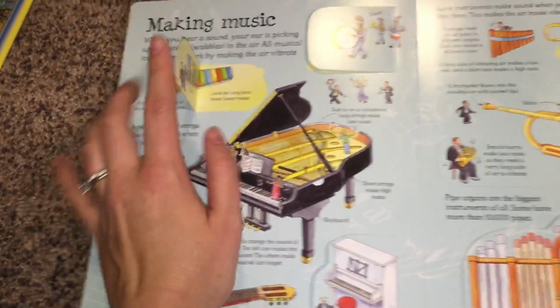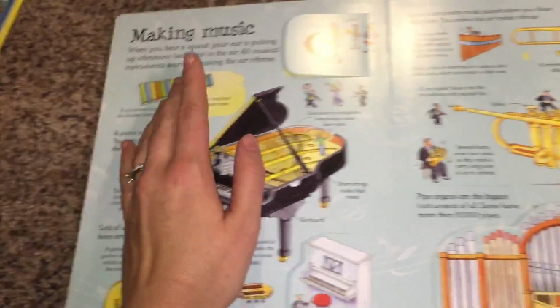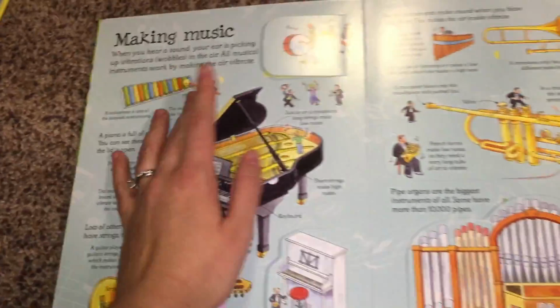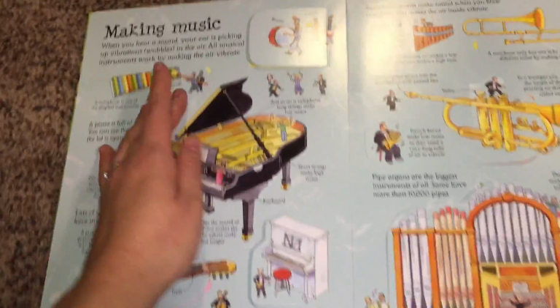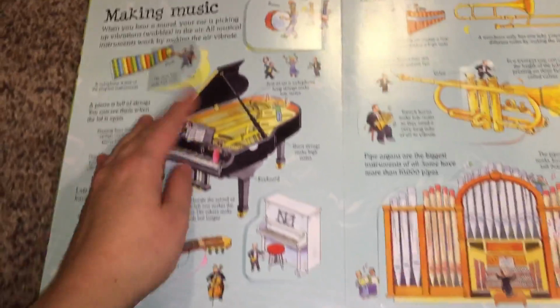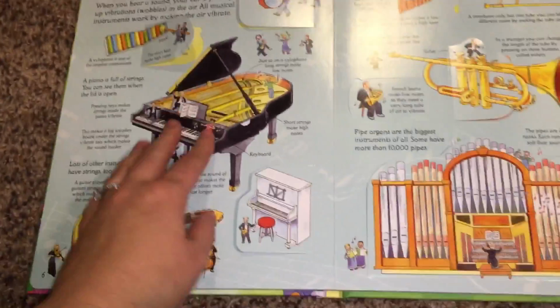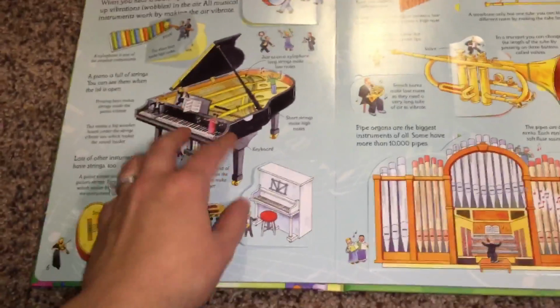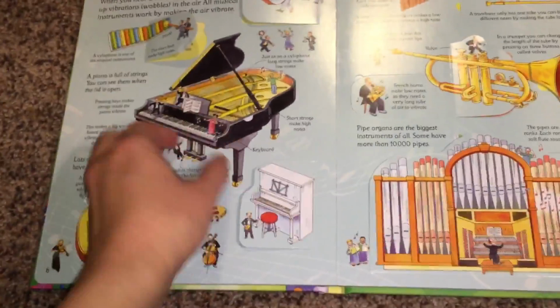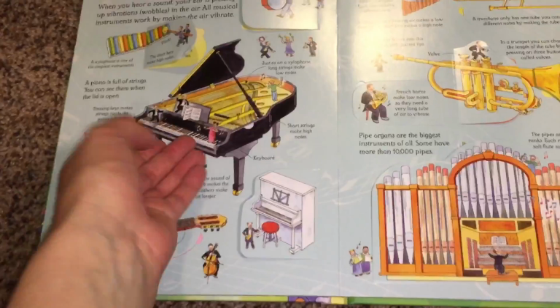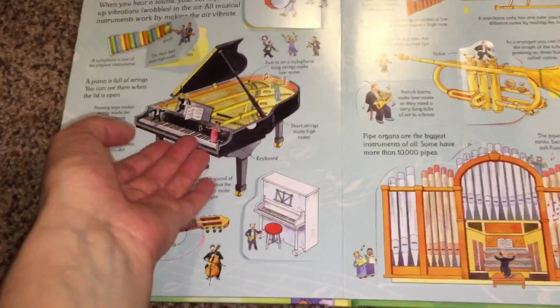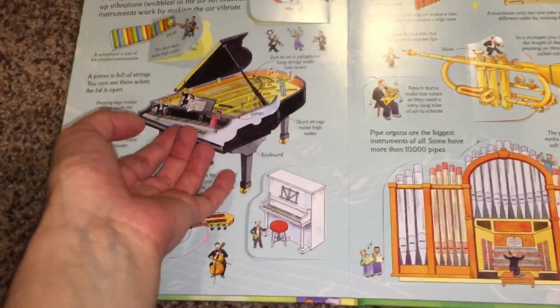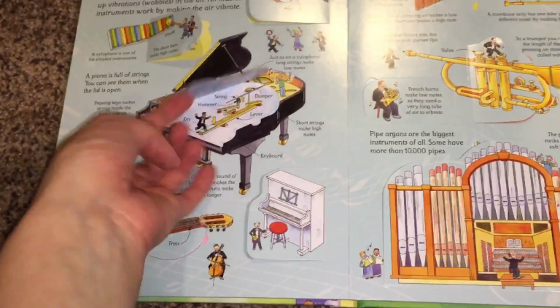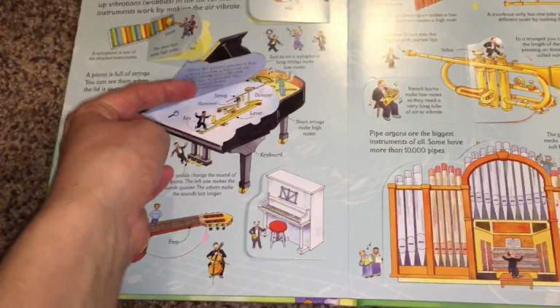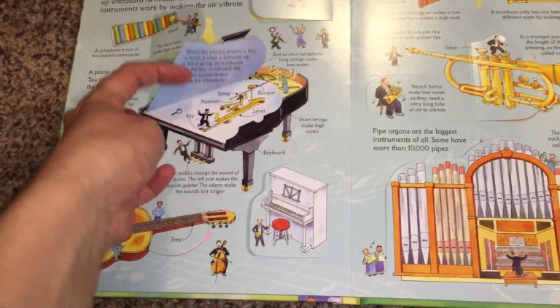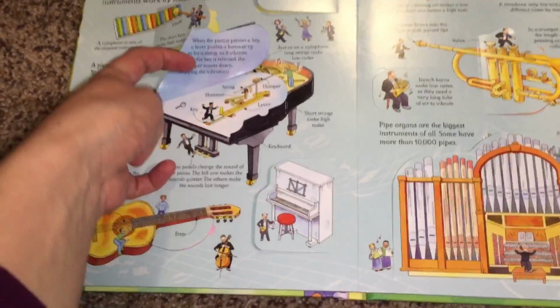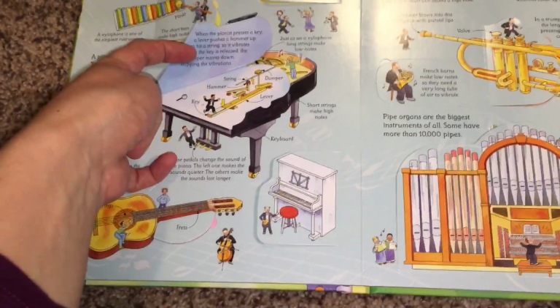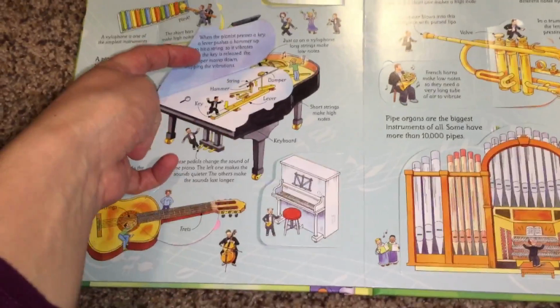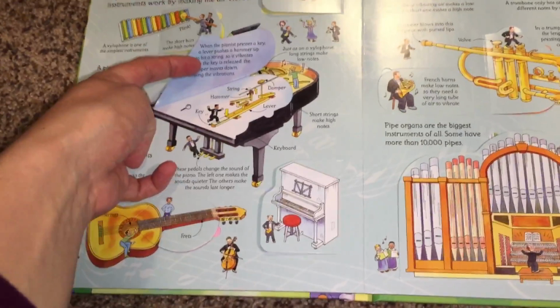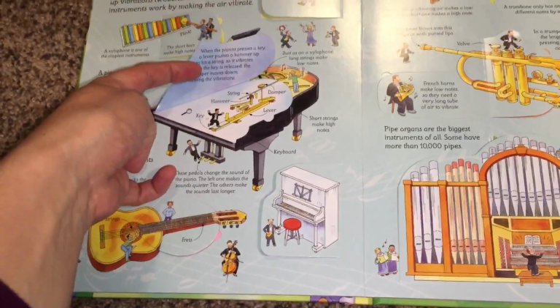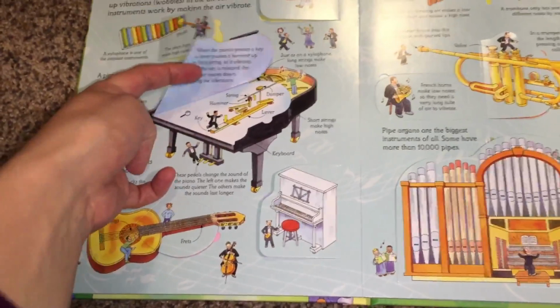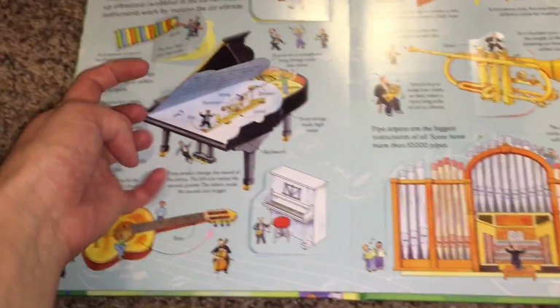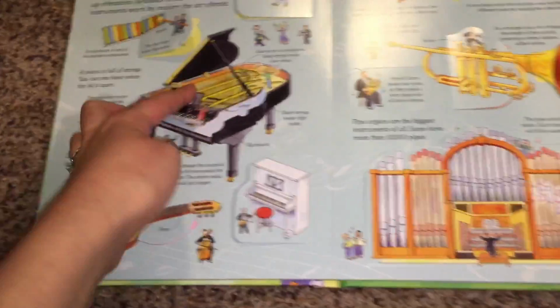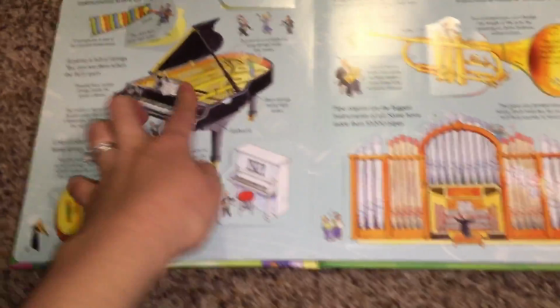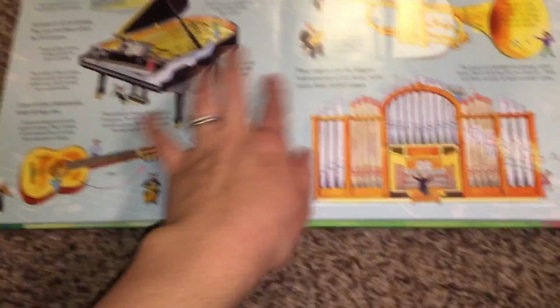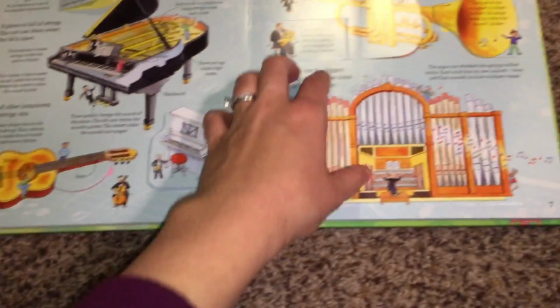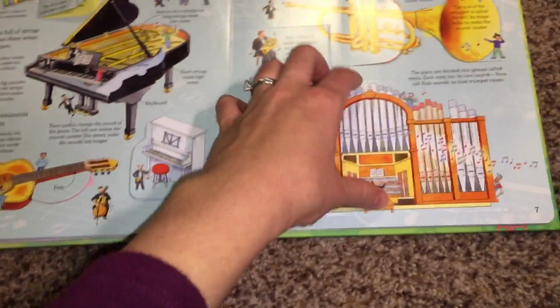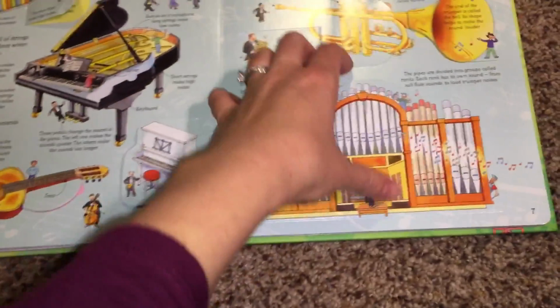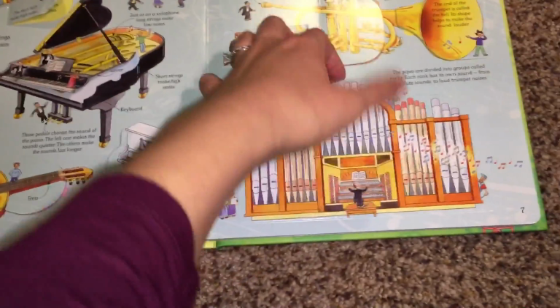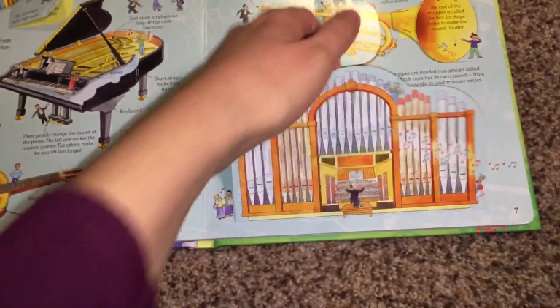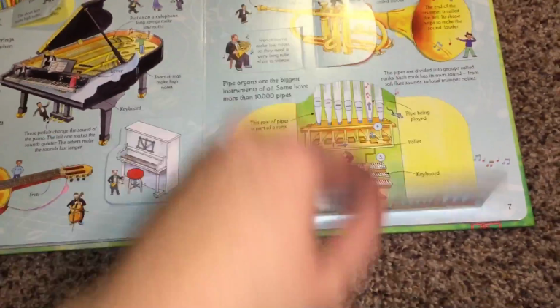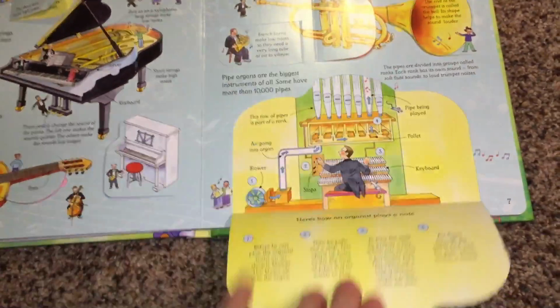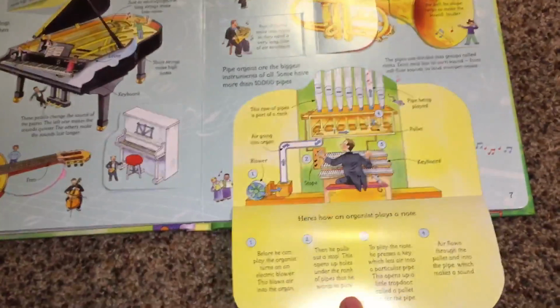Xylophone. So simple instruments, a little bit more complex instruments — an organ.